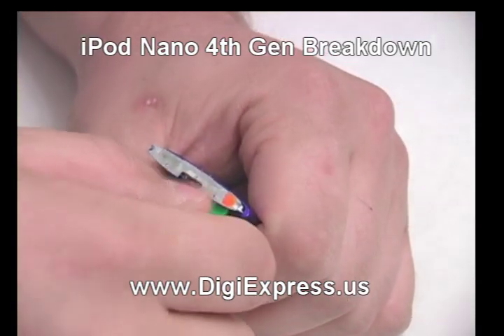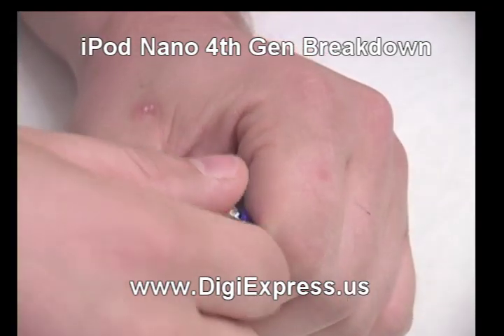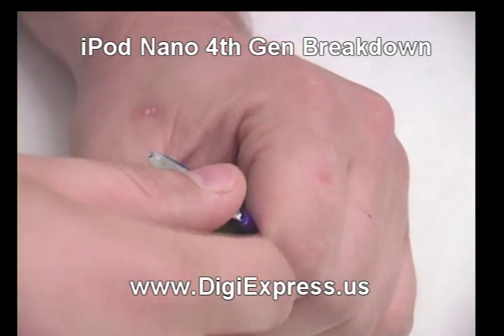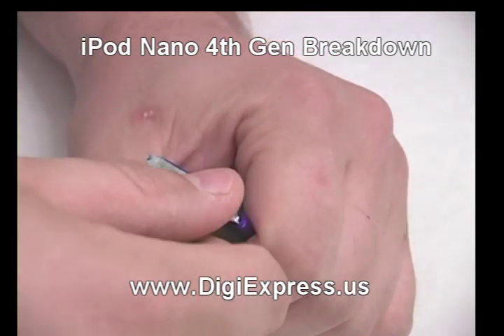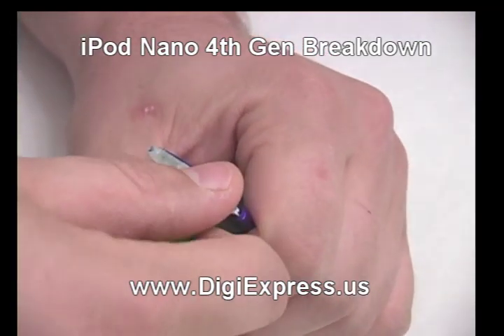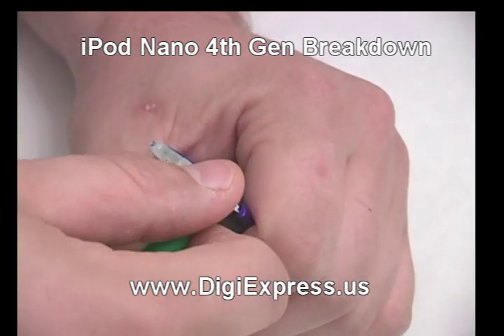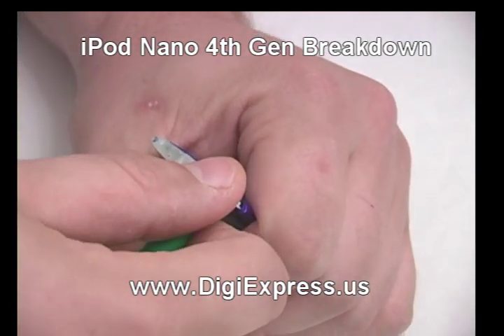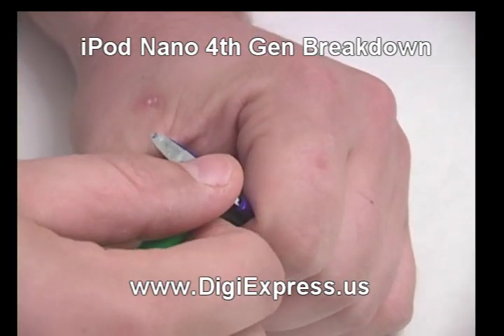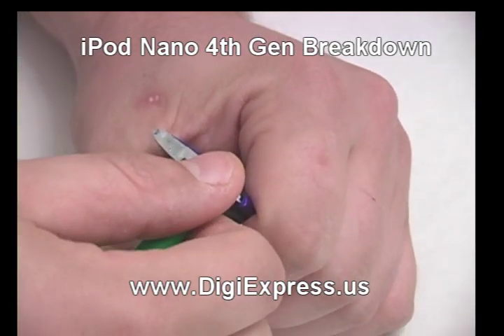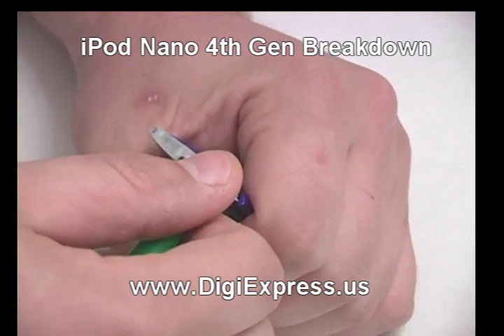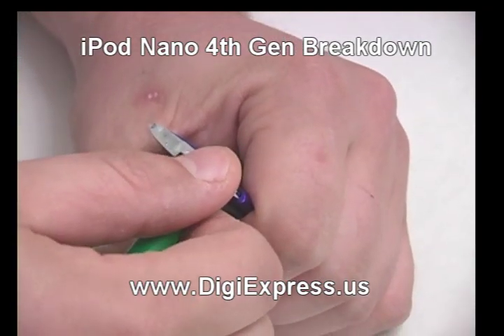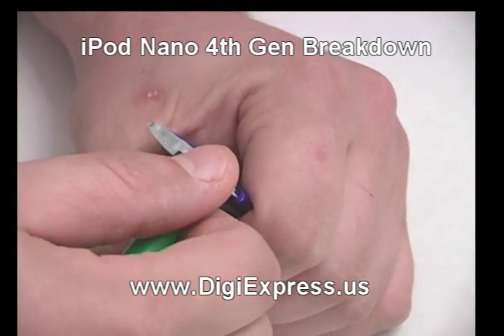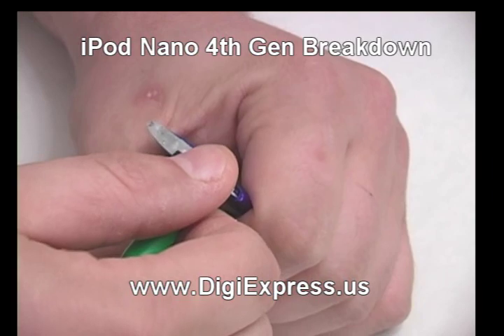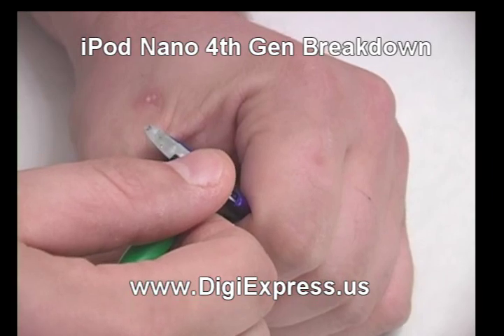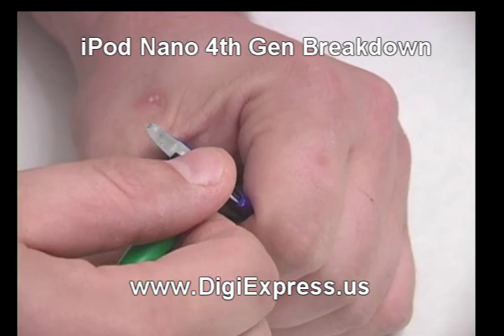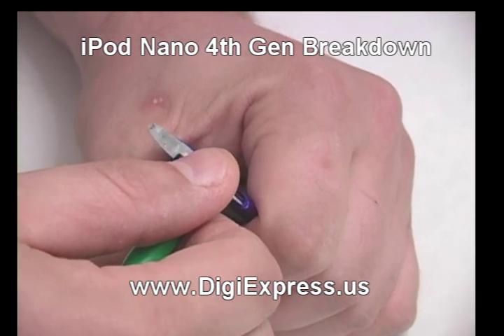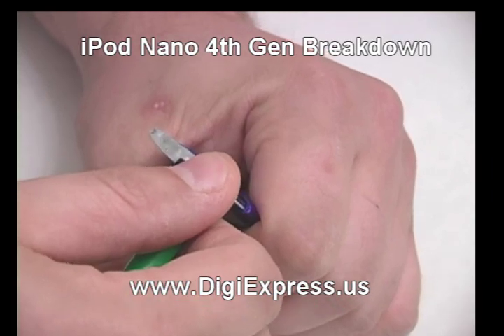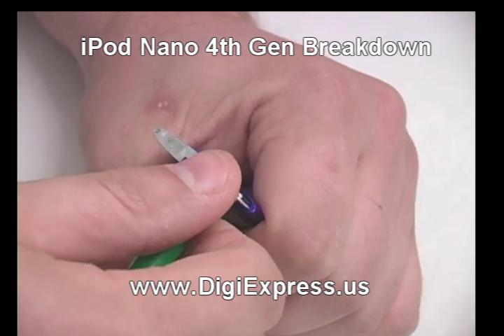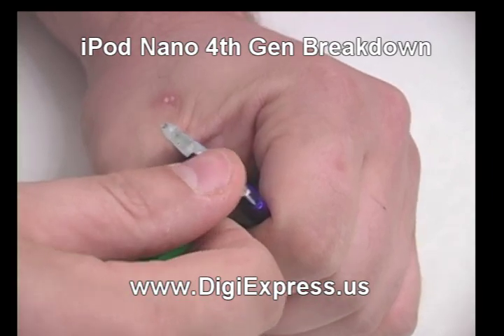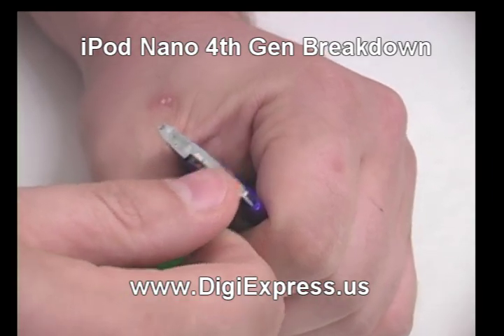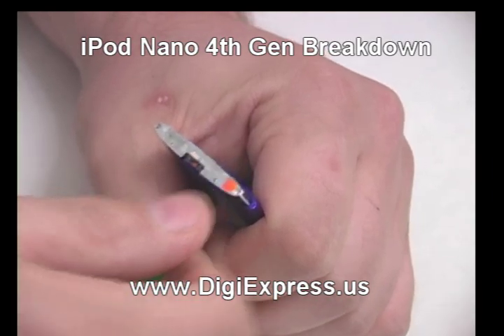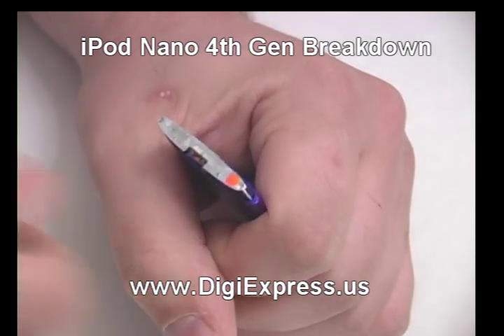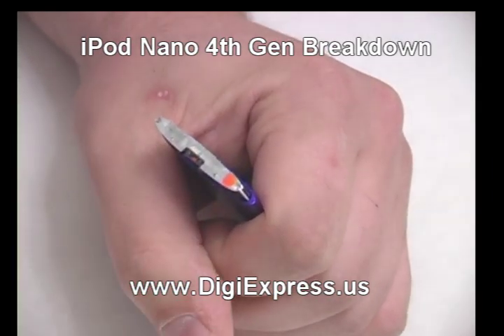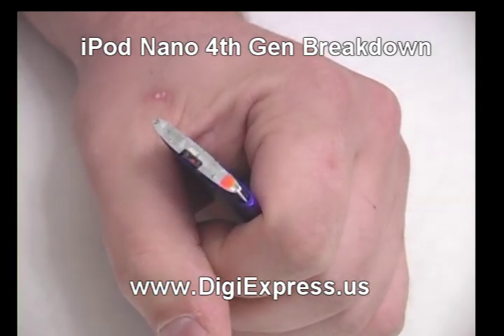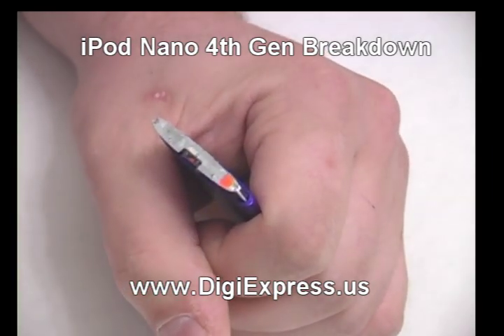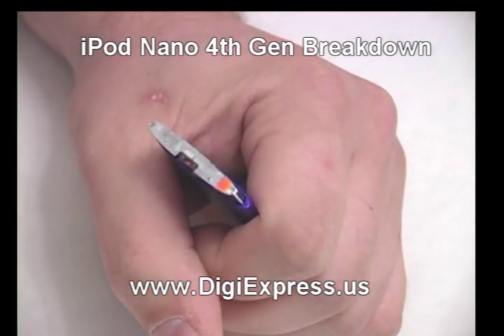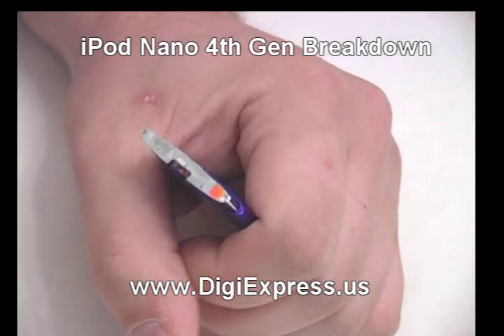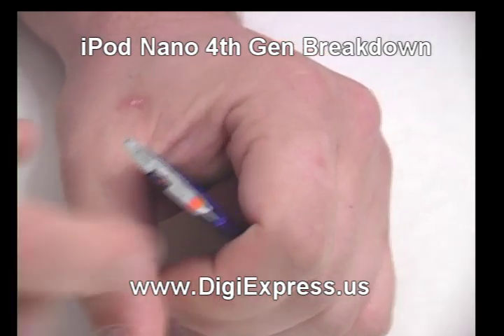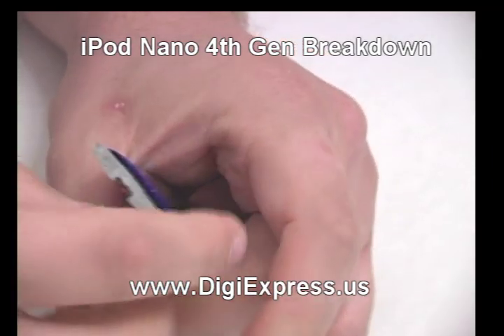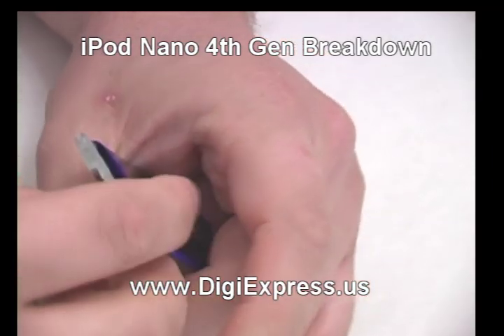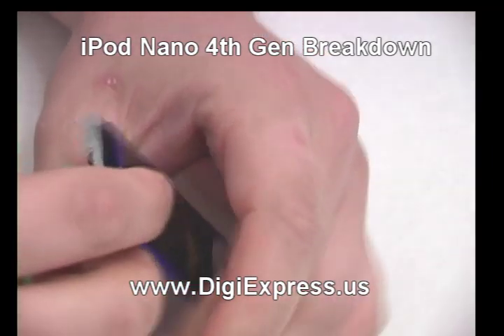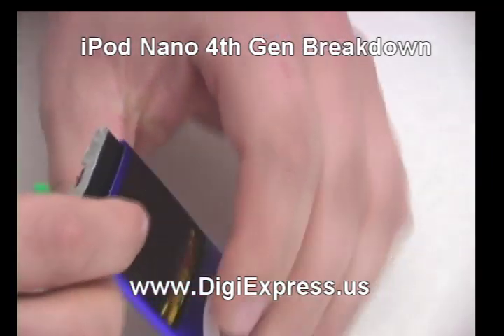Using an opening tool, pry up the LCD assembly enough to pry the hold switch off of the top frame.